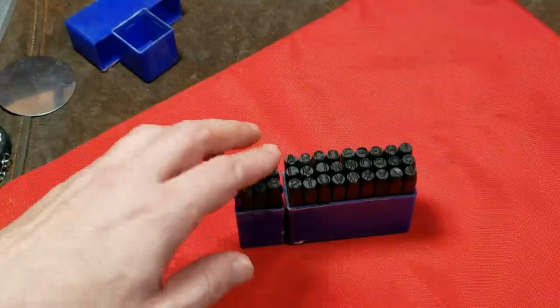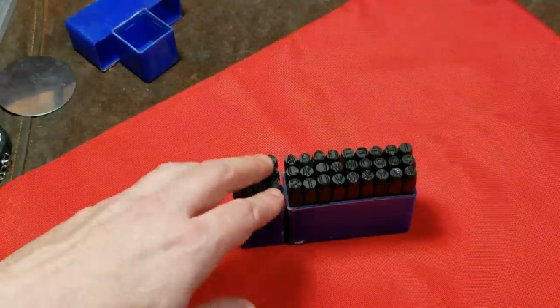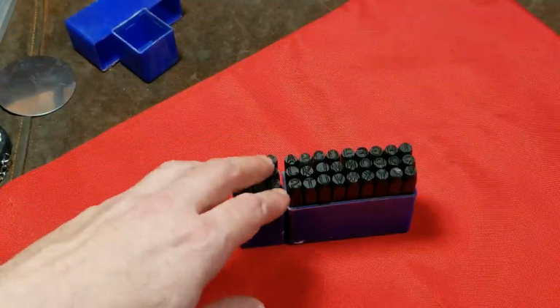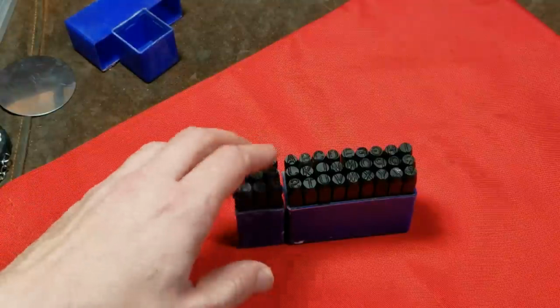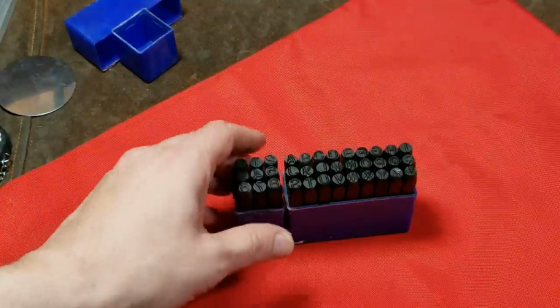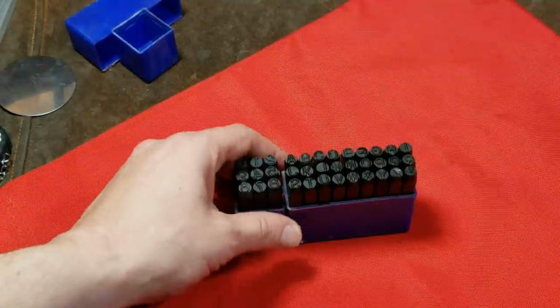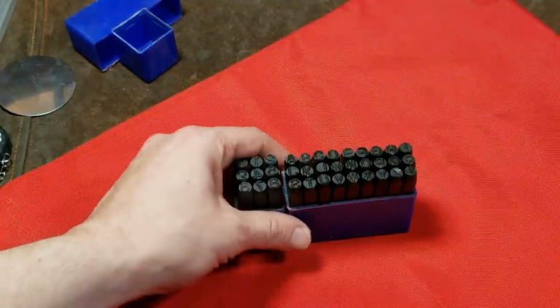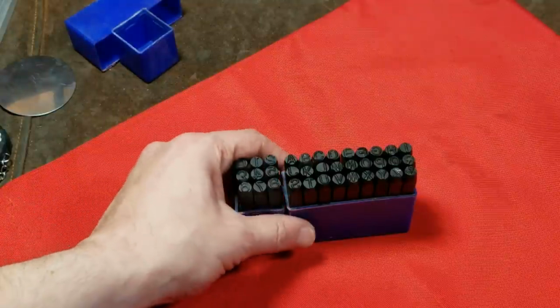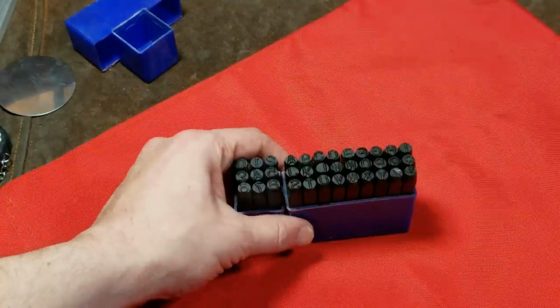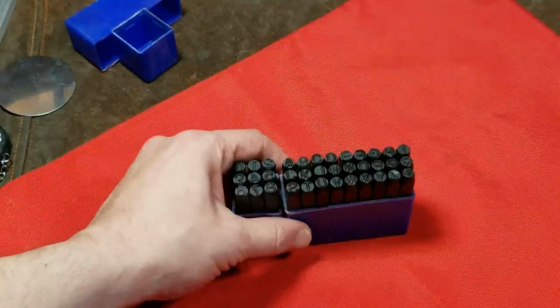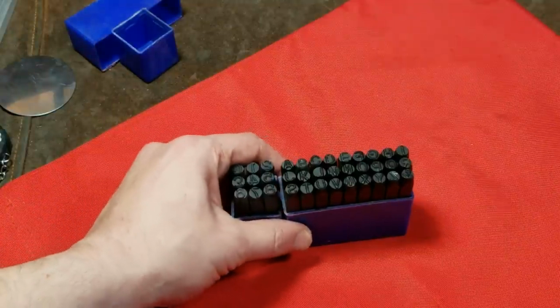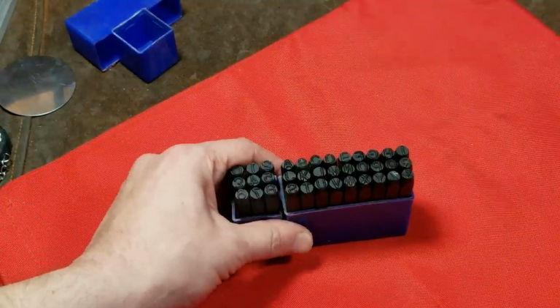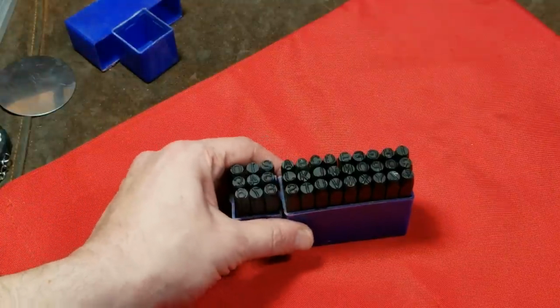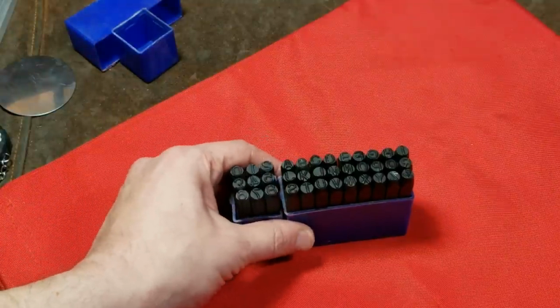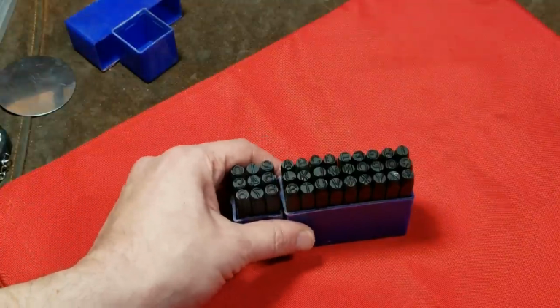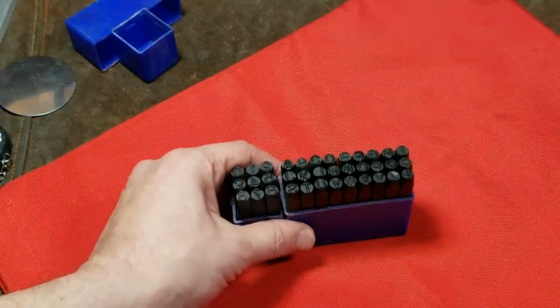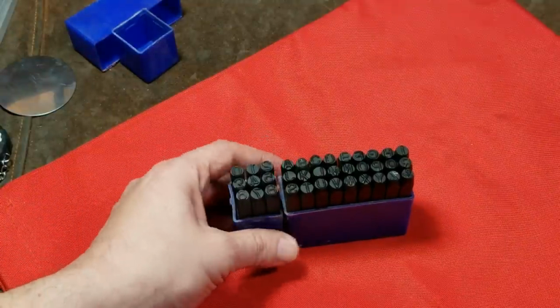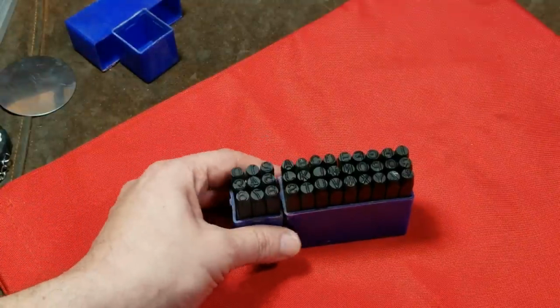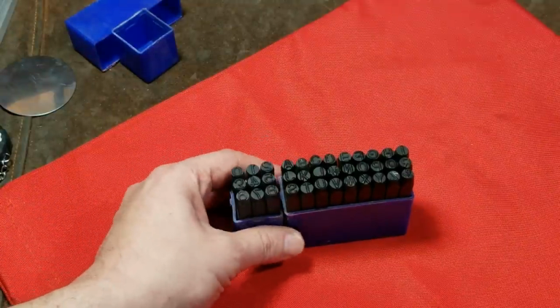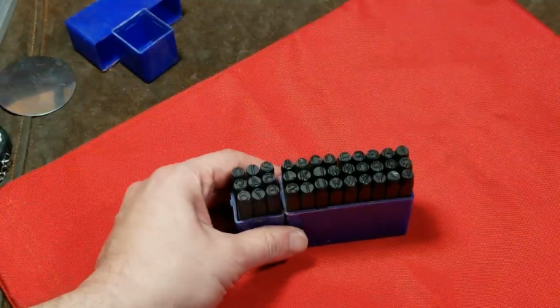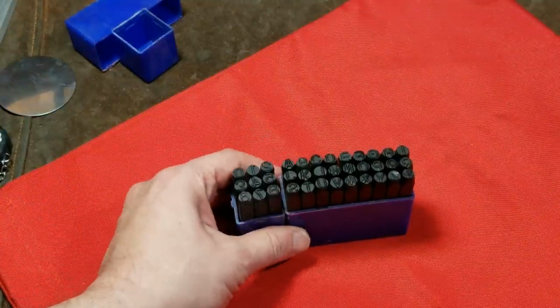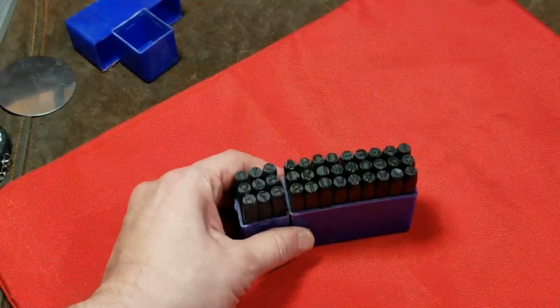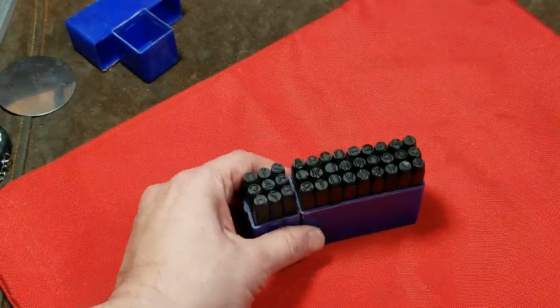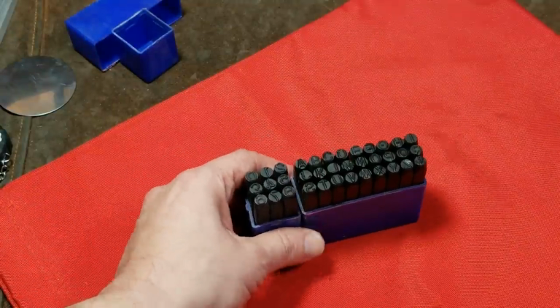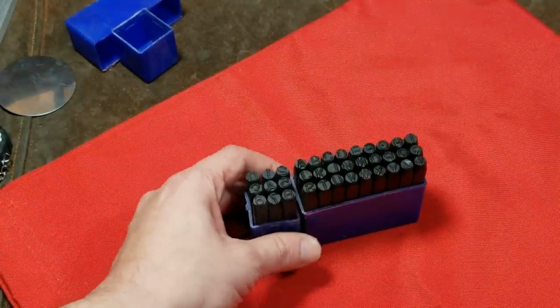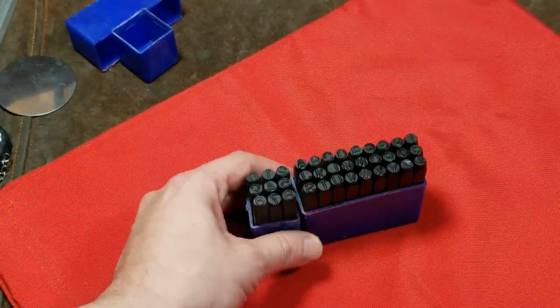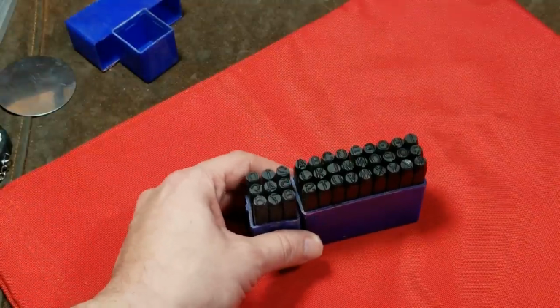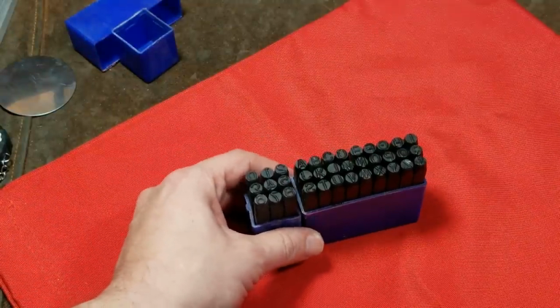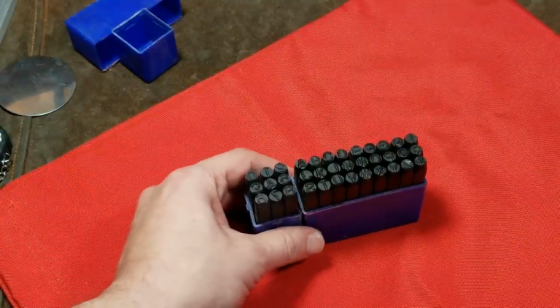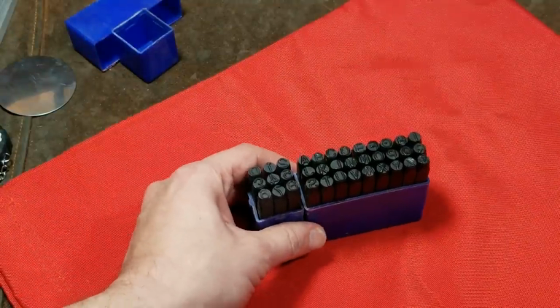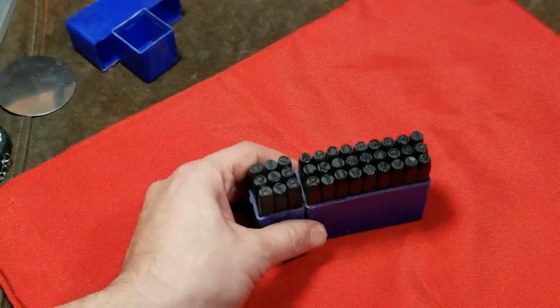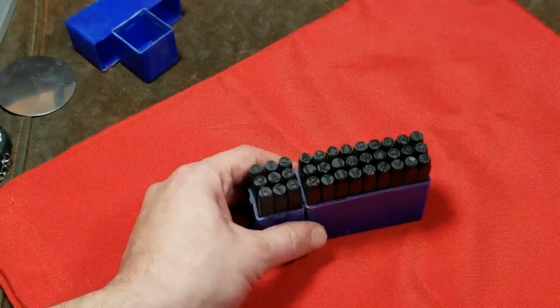Cadis Maximus here, this time with a review of the Harbor Freight 35-piece striking stamp set.